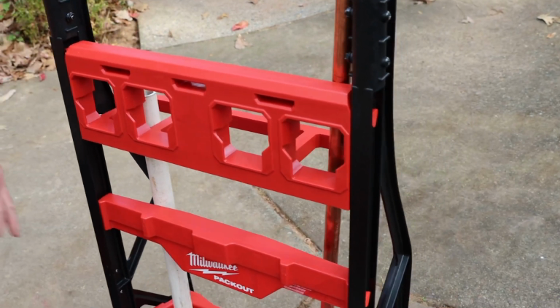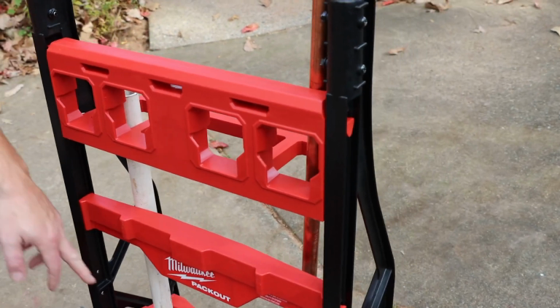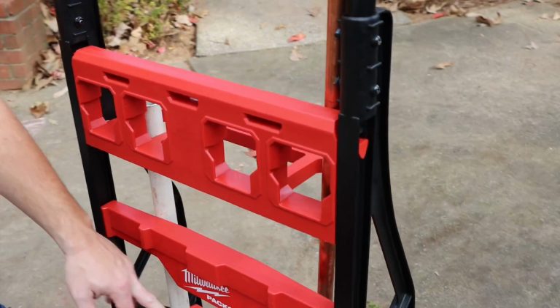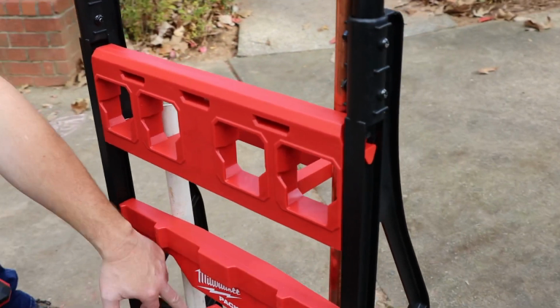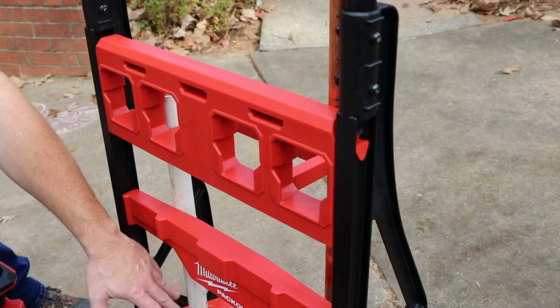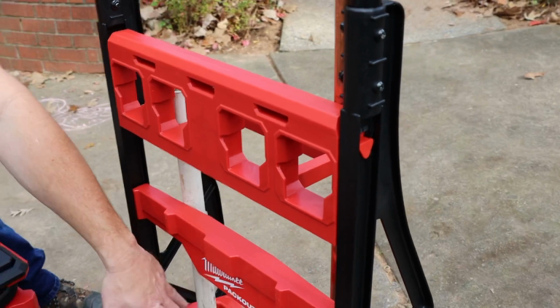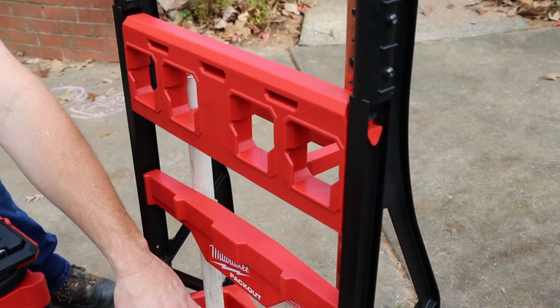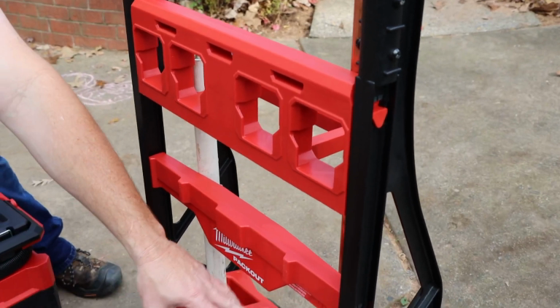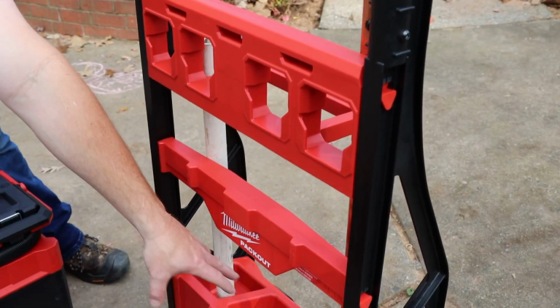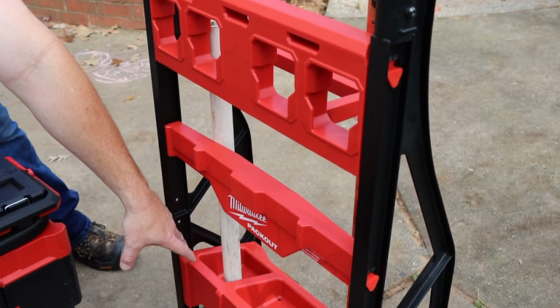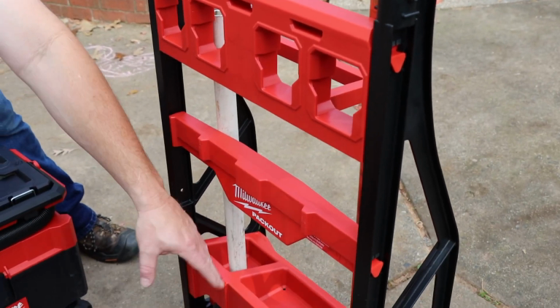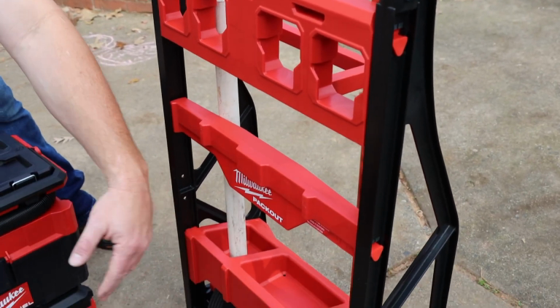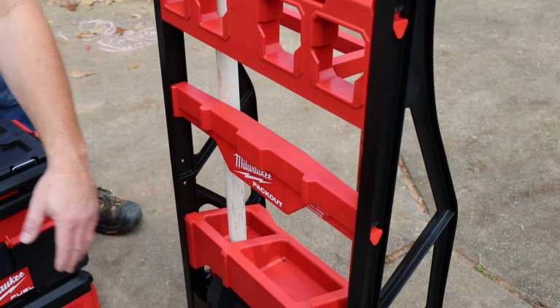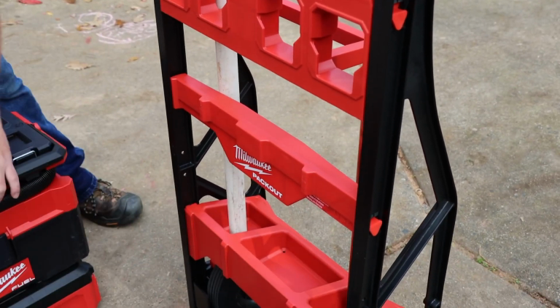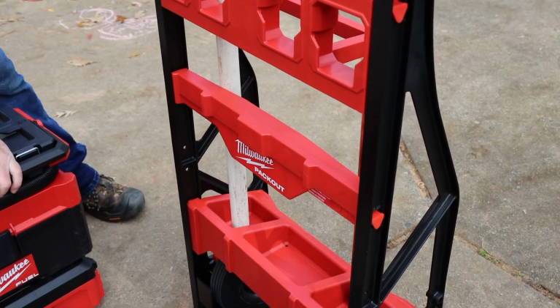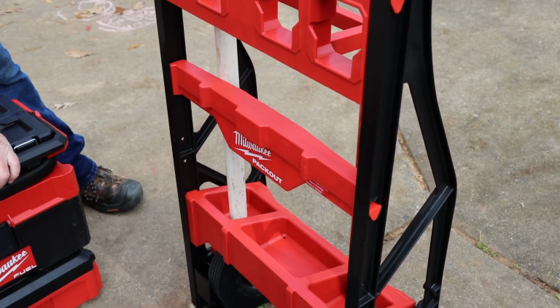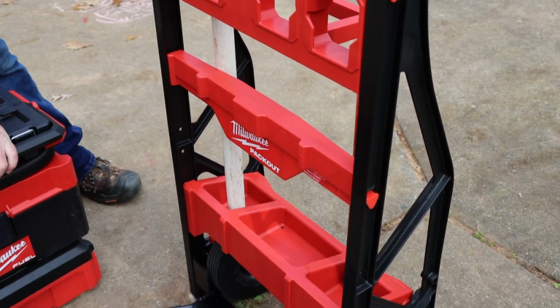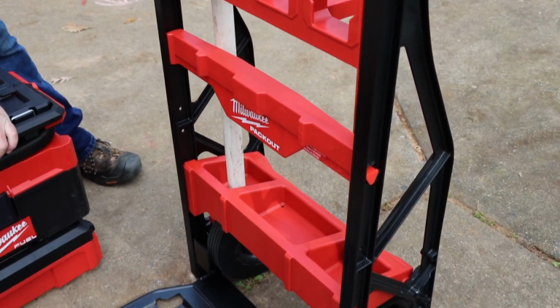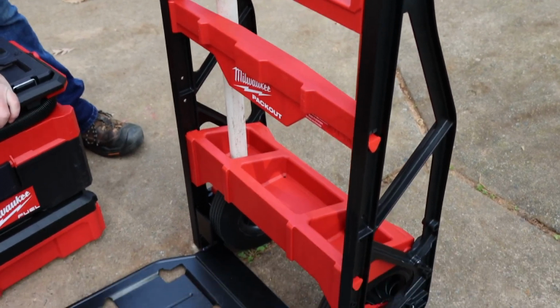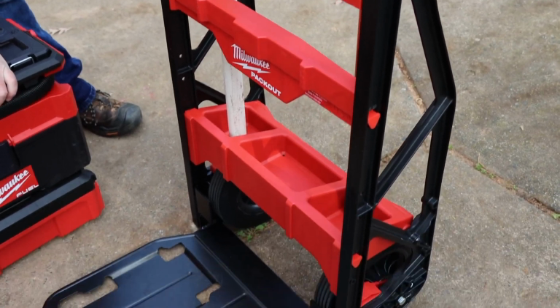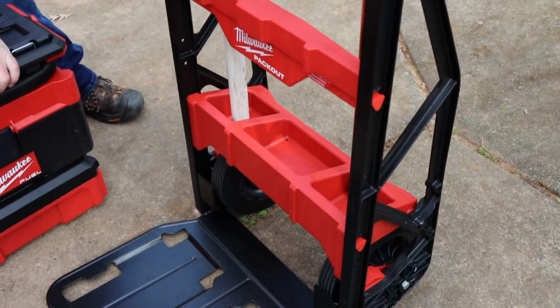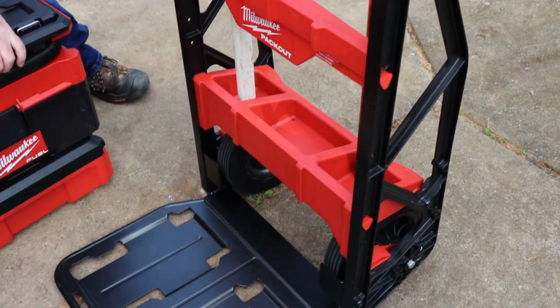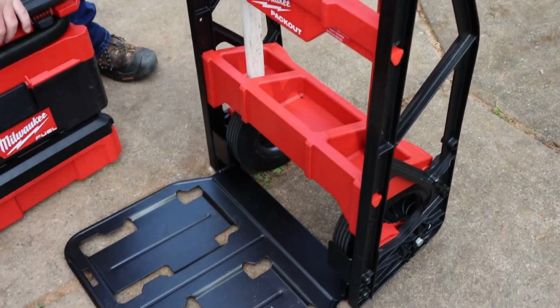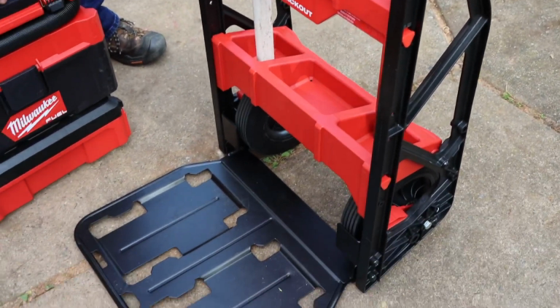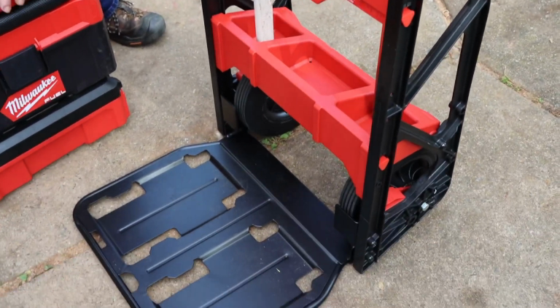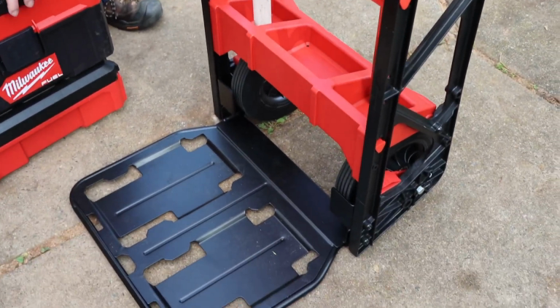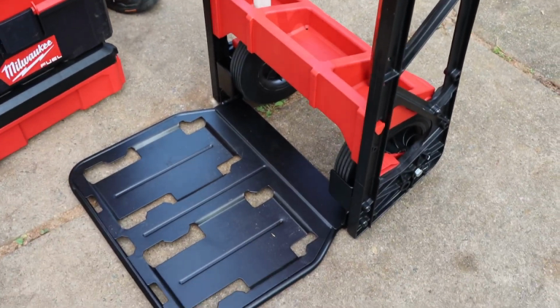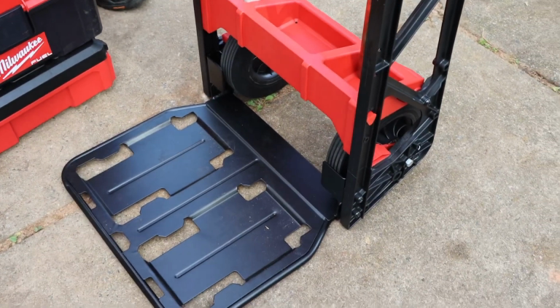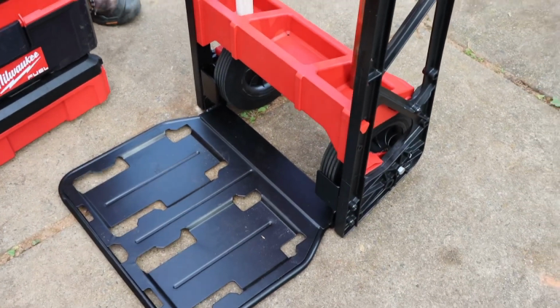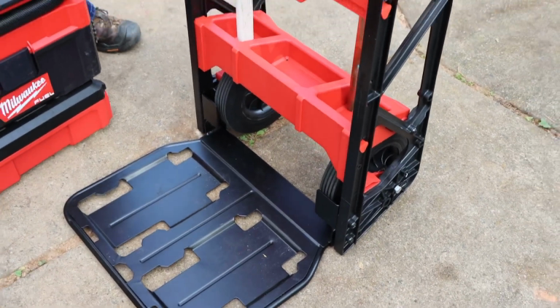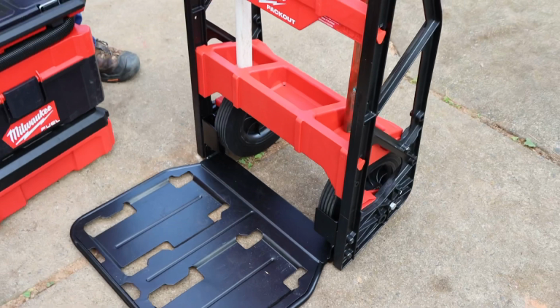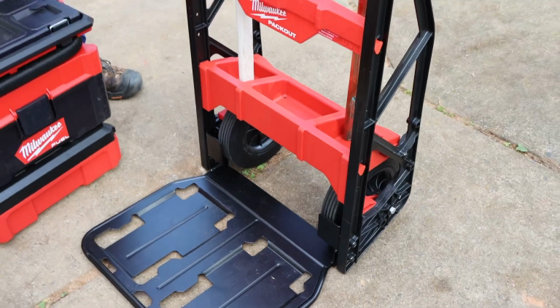You can put wire nuts, you can put all kinds of stuff in the back. I think this is a pretty cool little setup guys. What do you think? Leave me a comment down below.